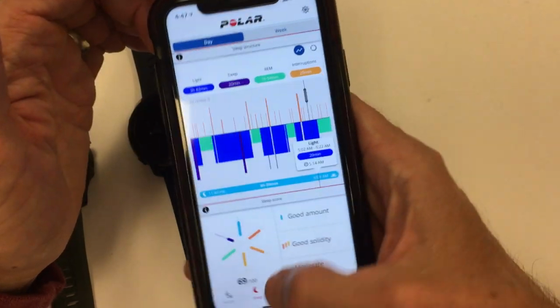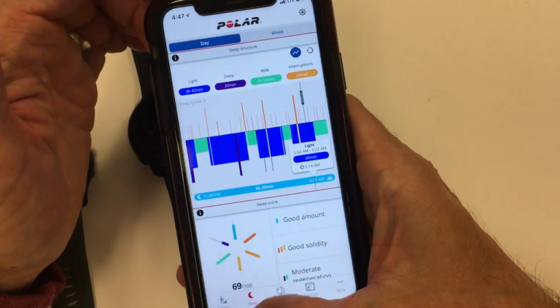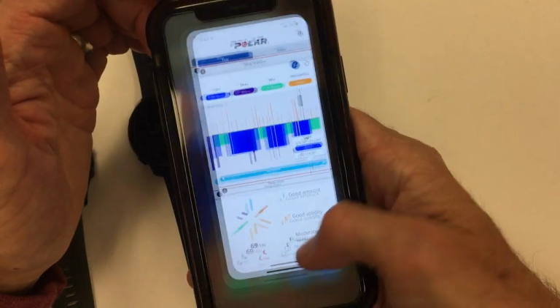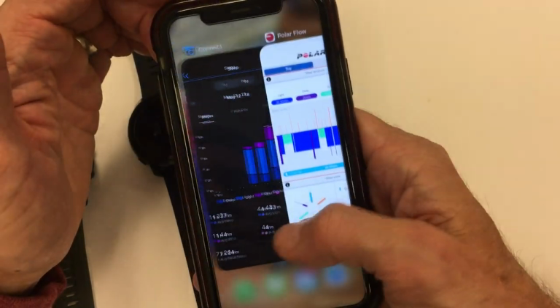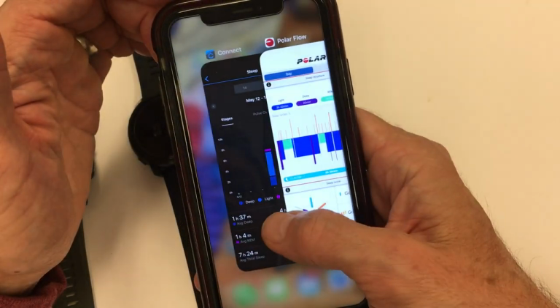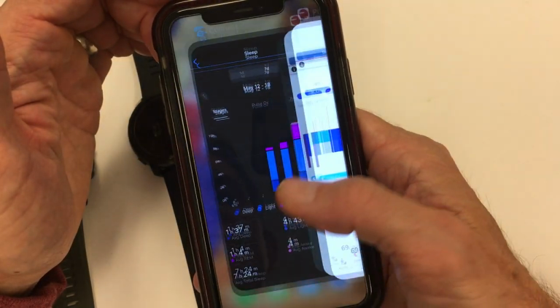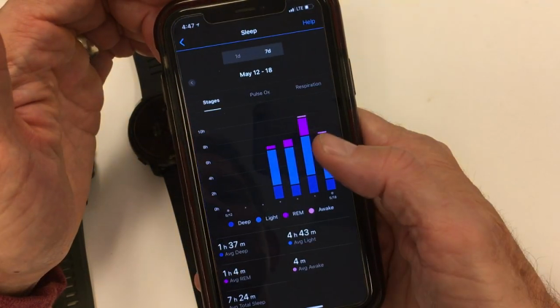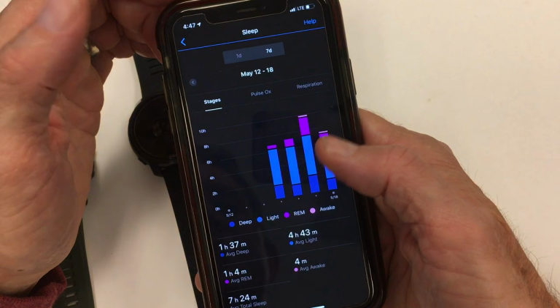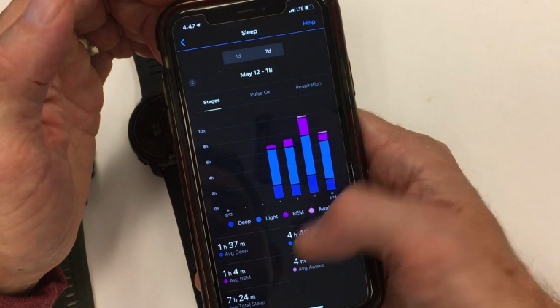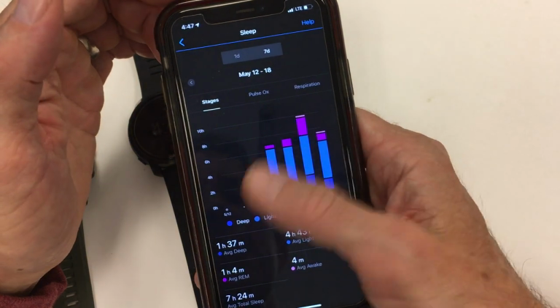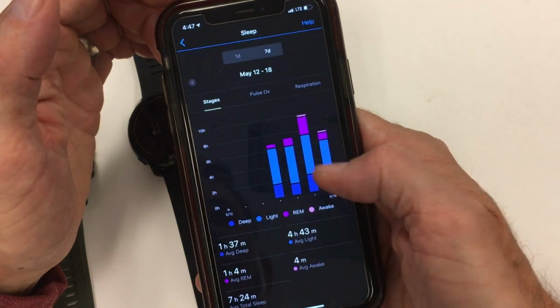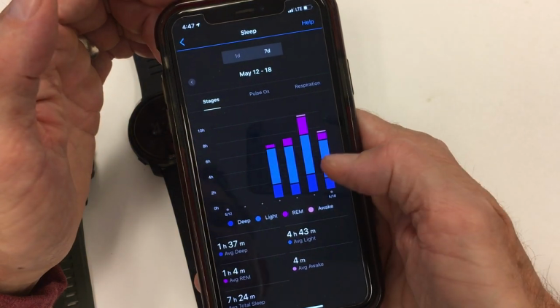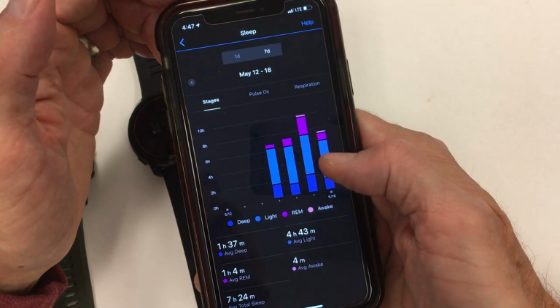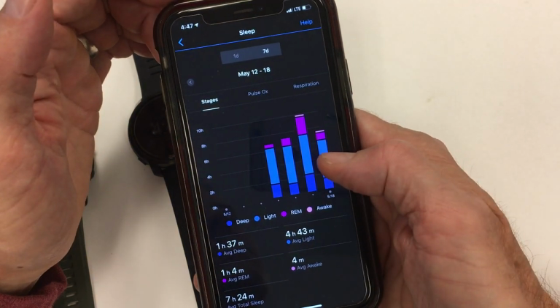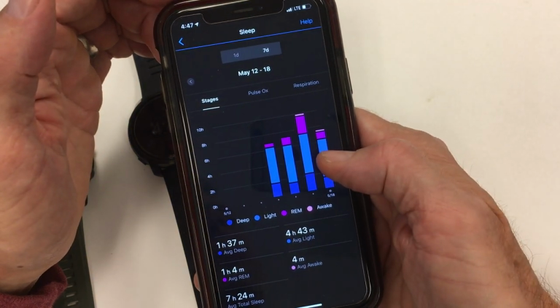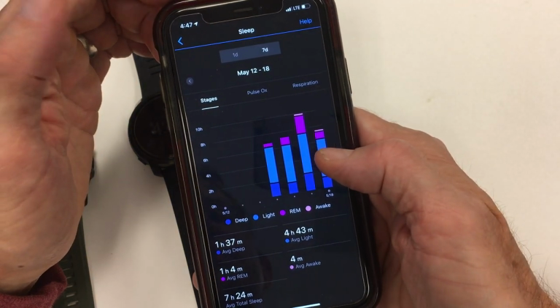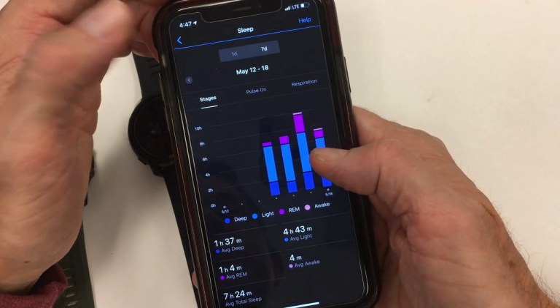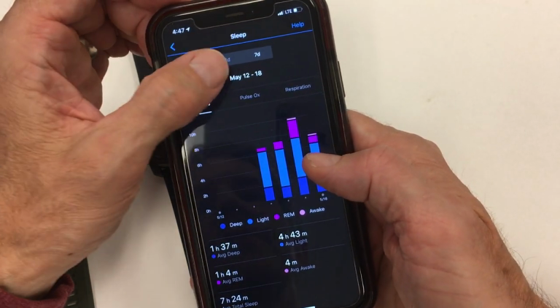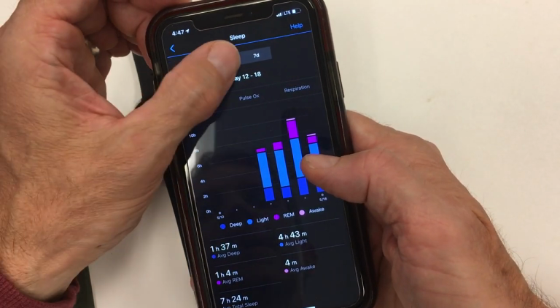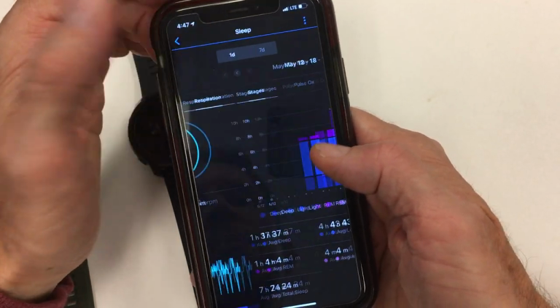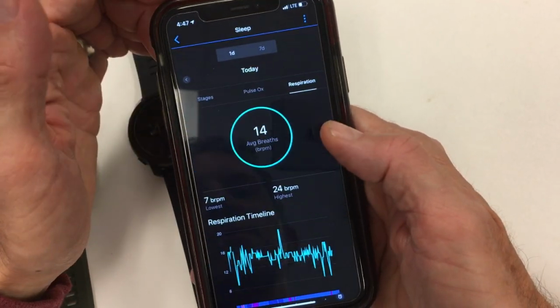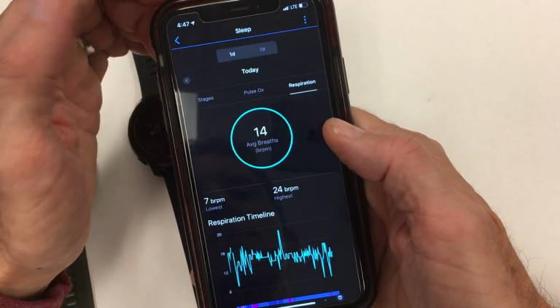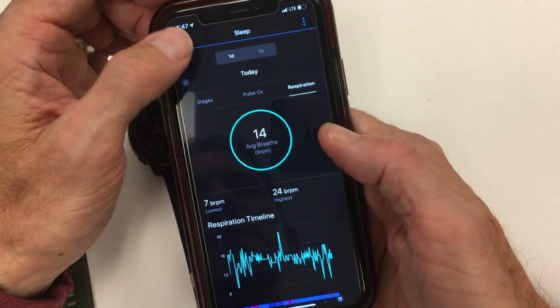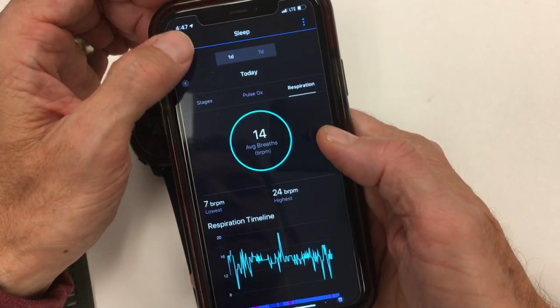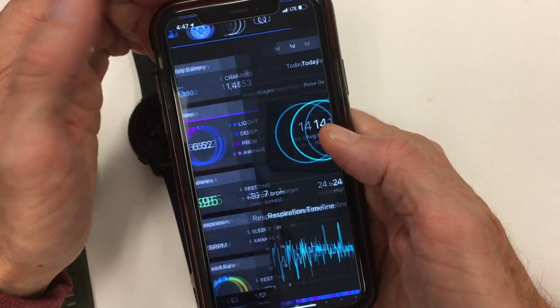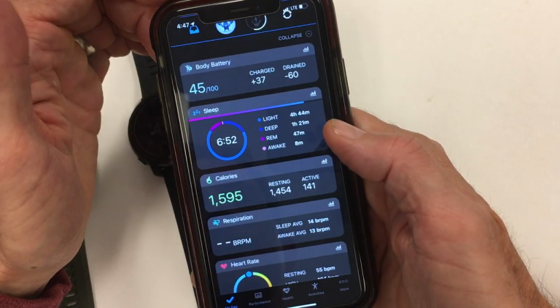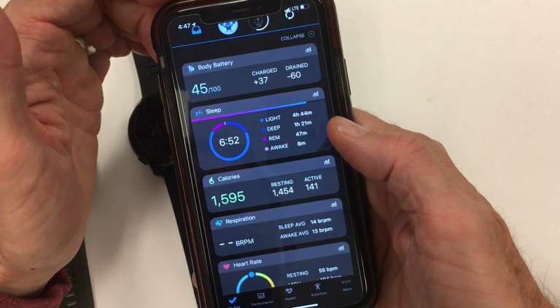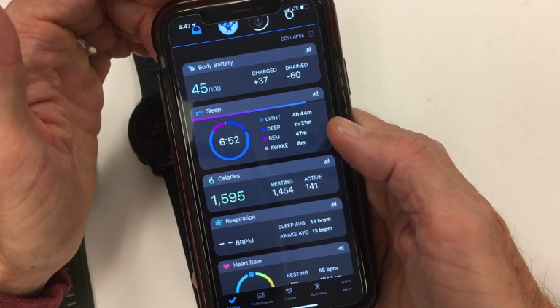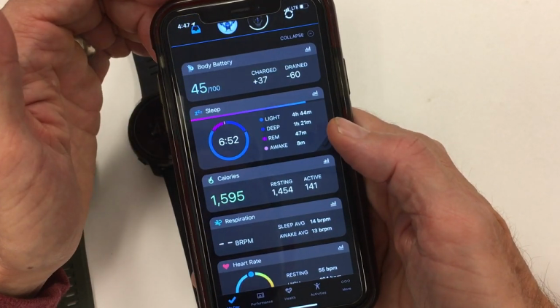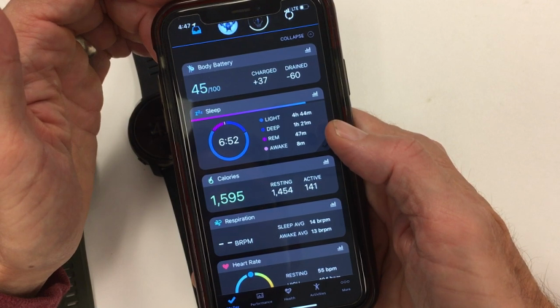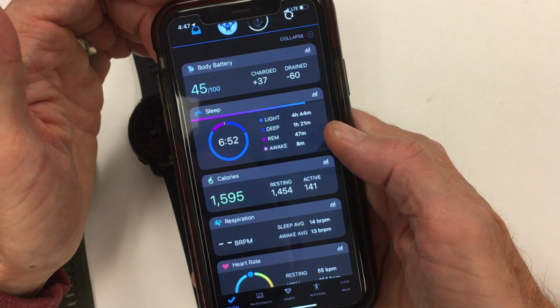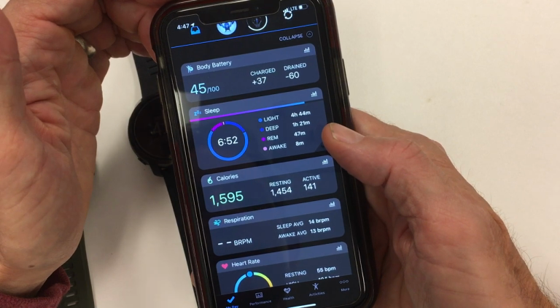Whereas on the Garmin, you can obviously see your stats over a period of time, but mostly in a one-day view — that's how it calculates sleep.